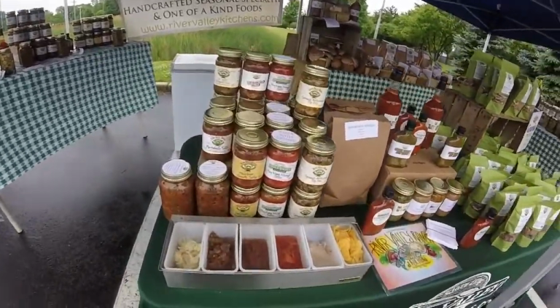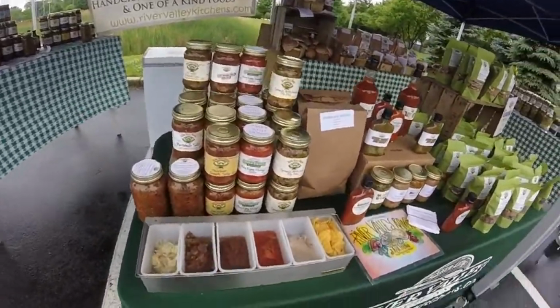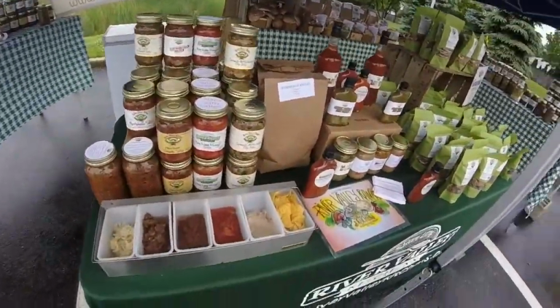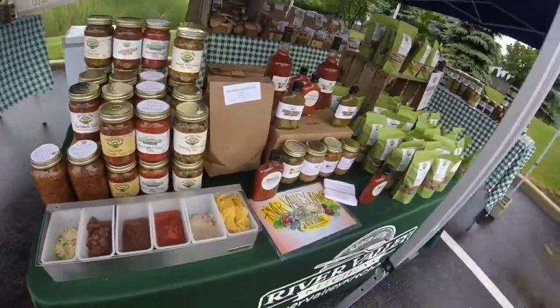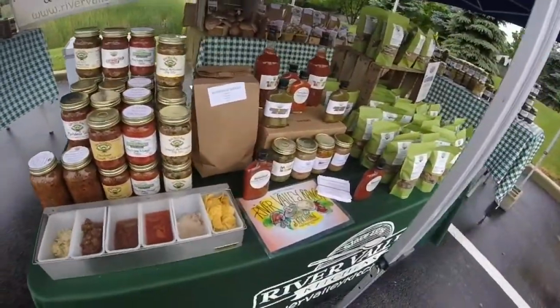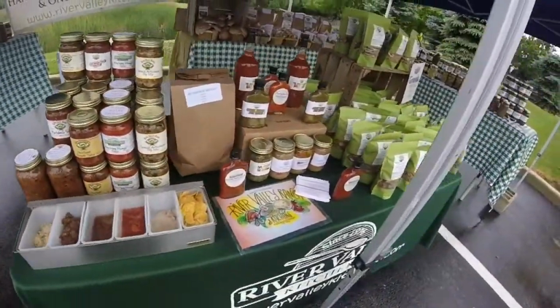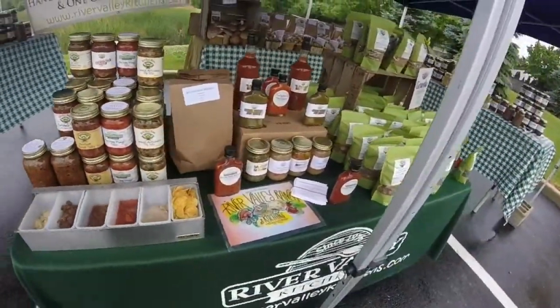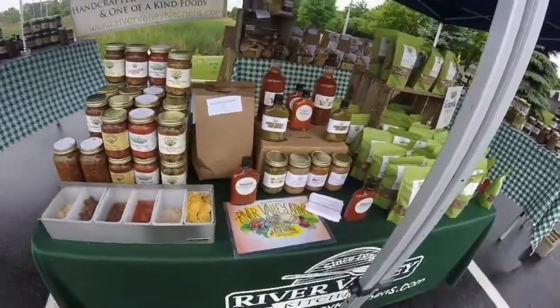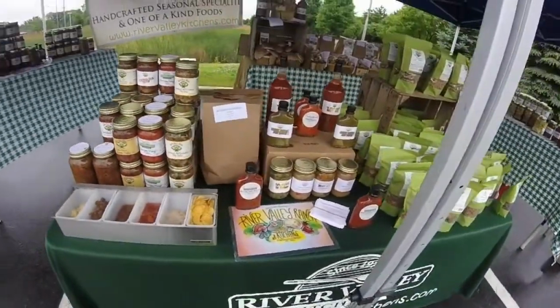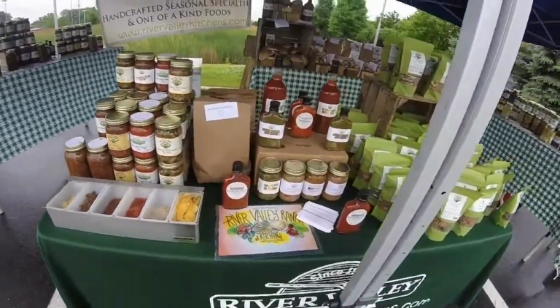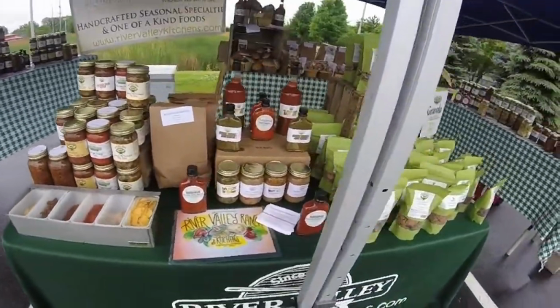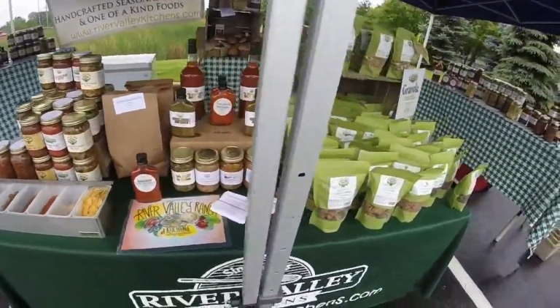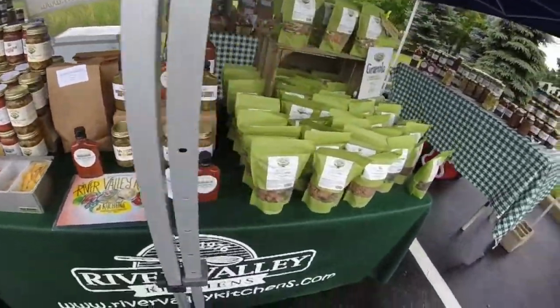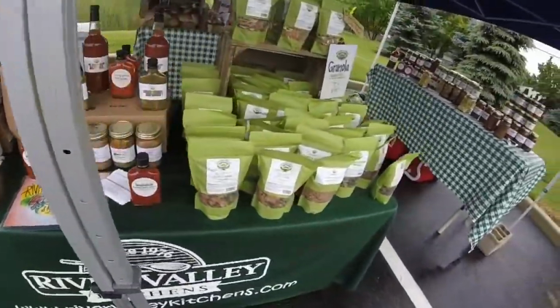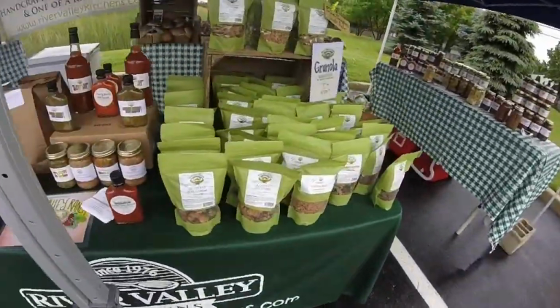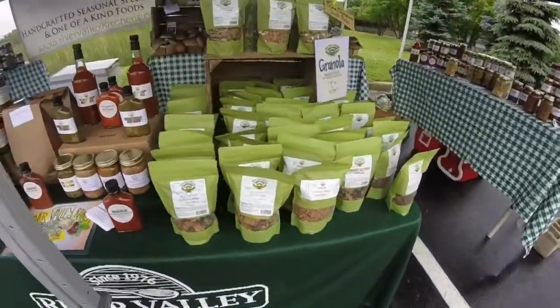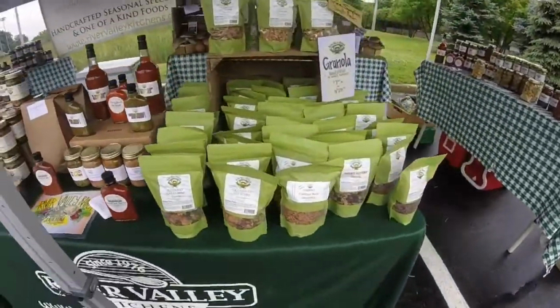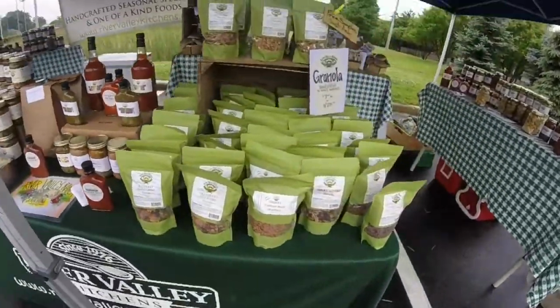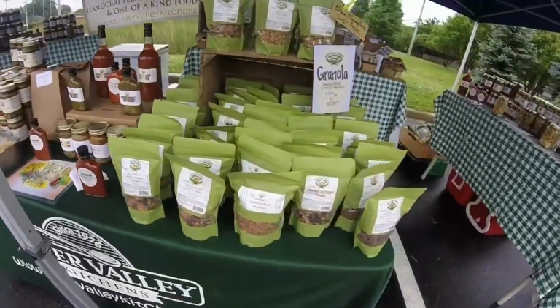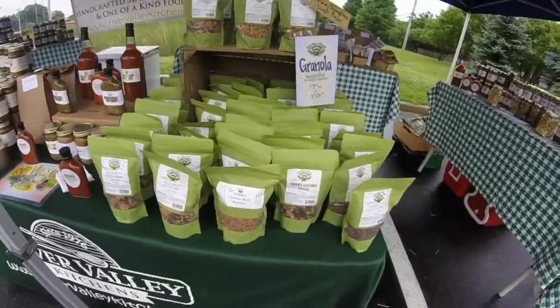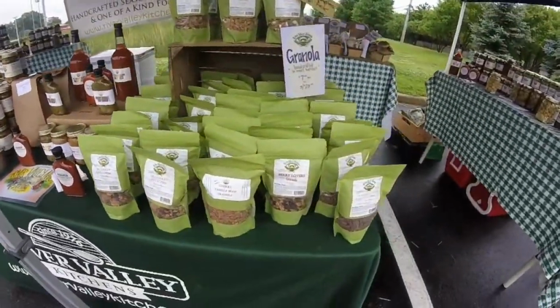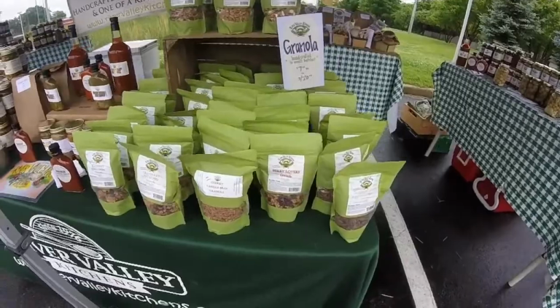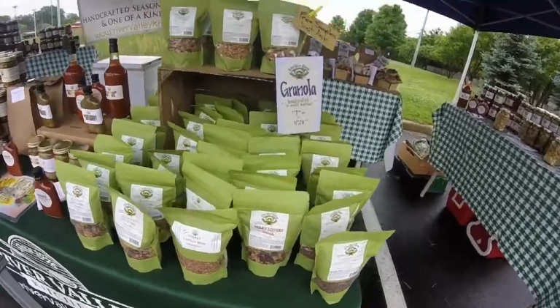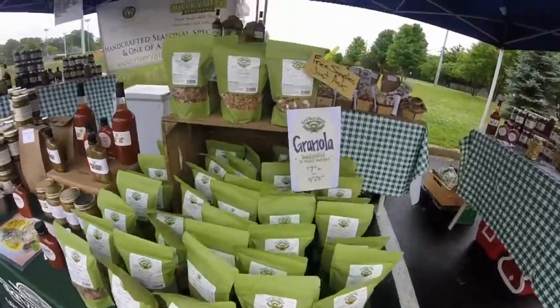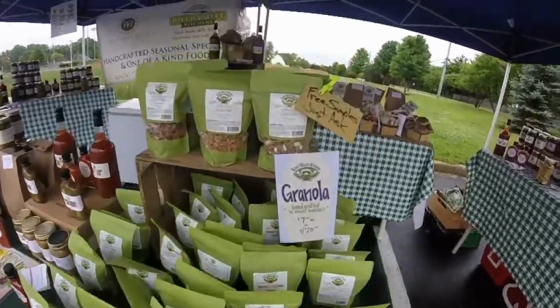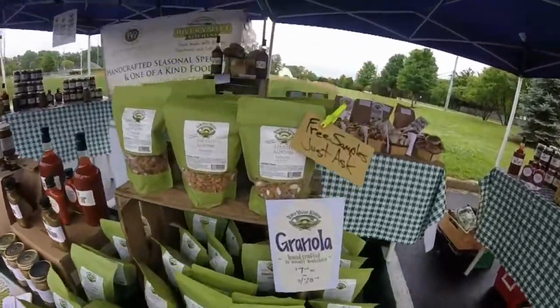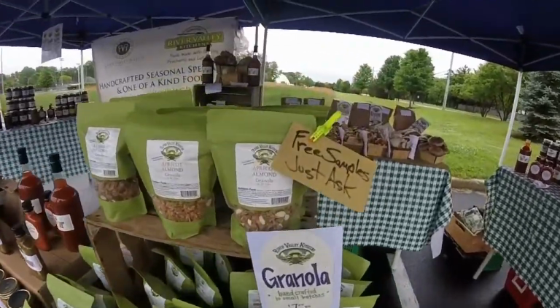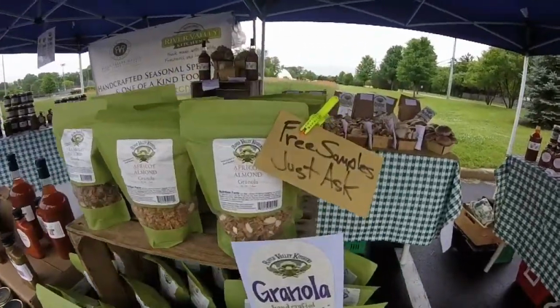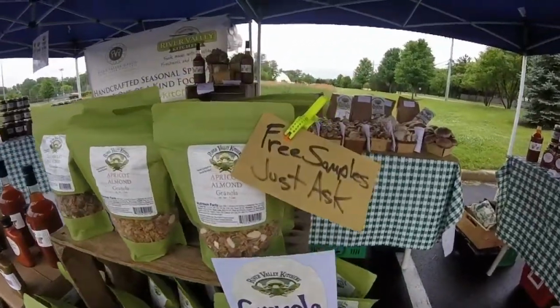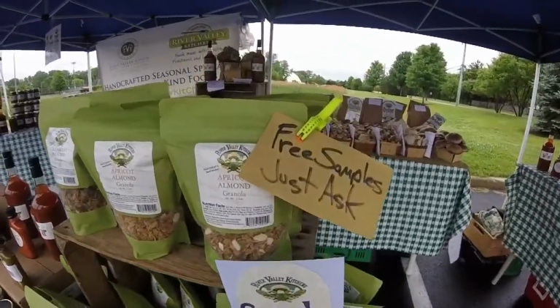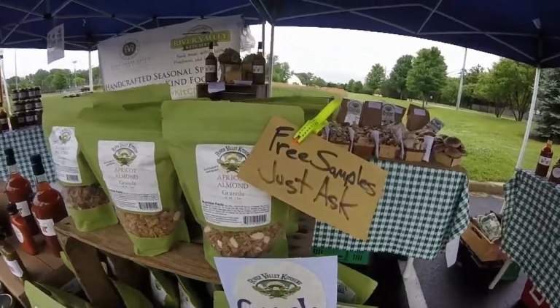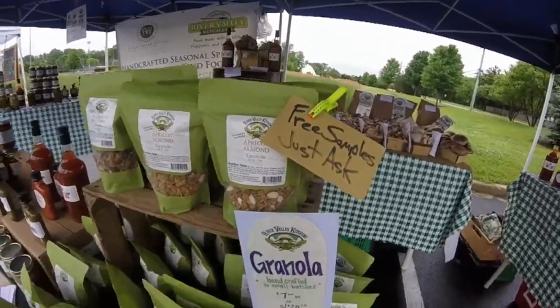Samples. Medley bags. Granola. Free samples.